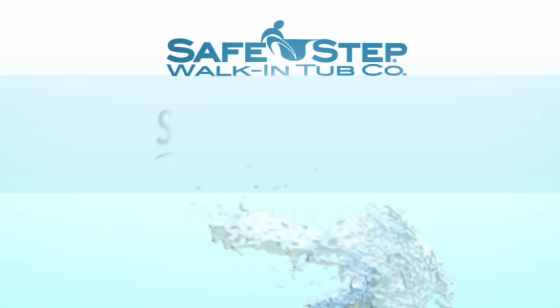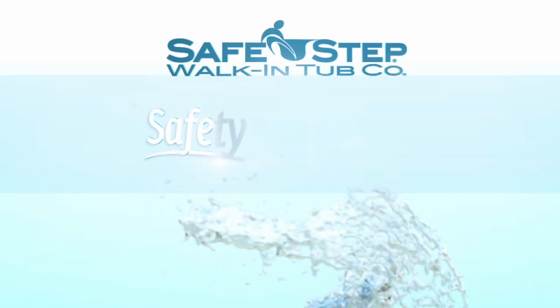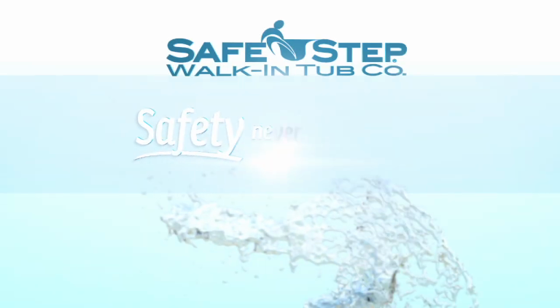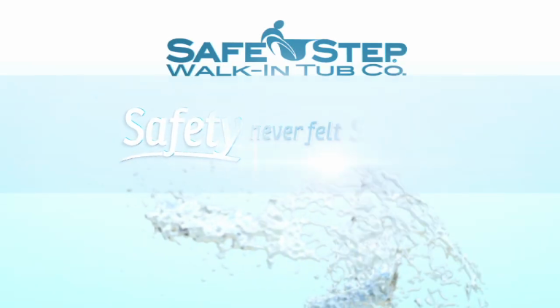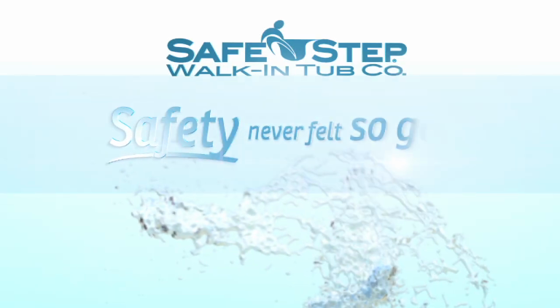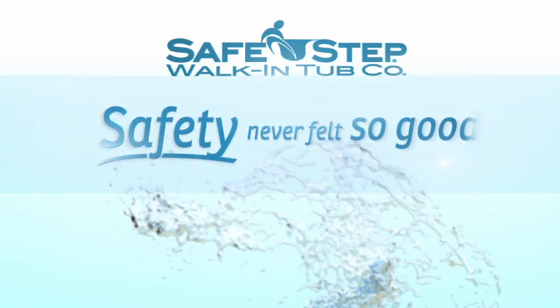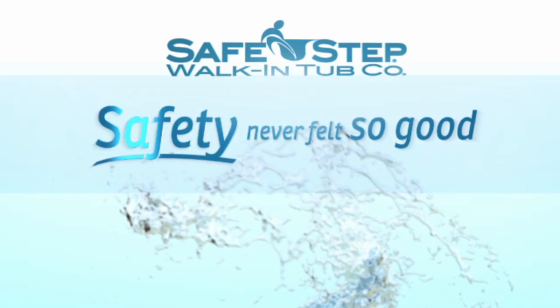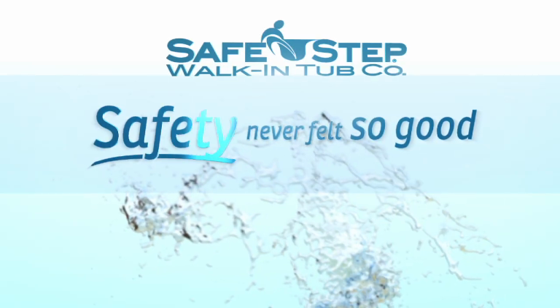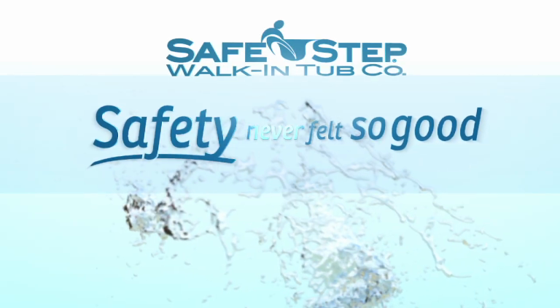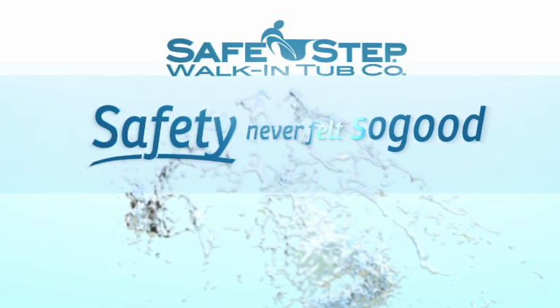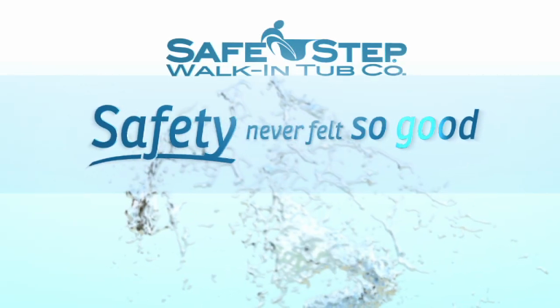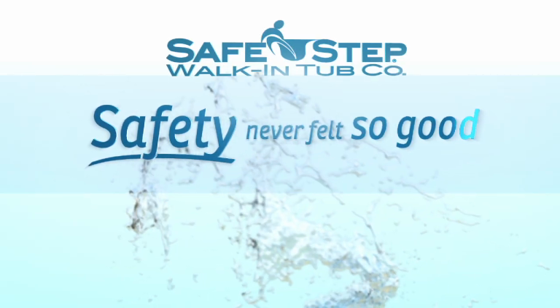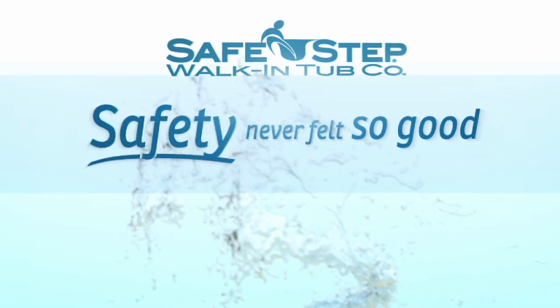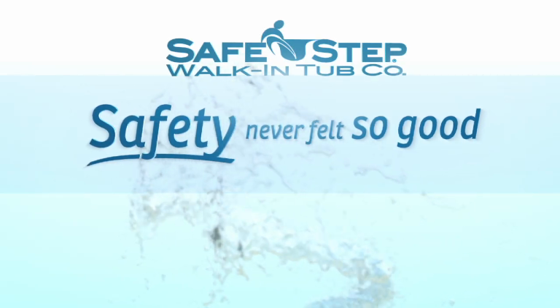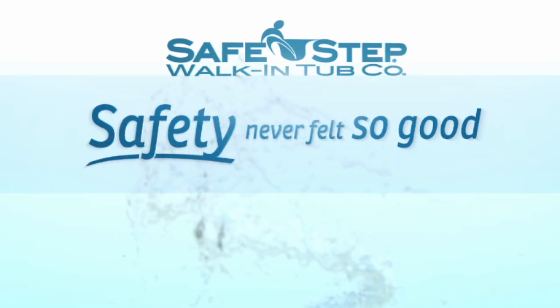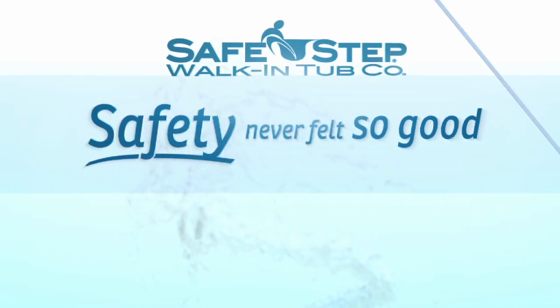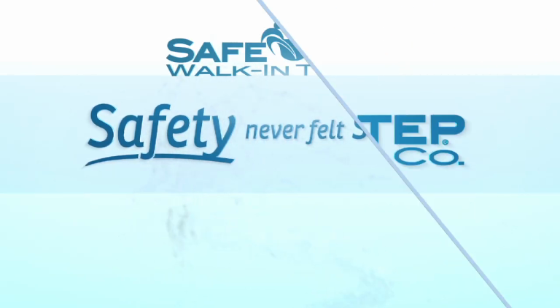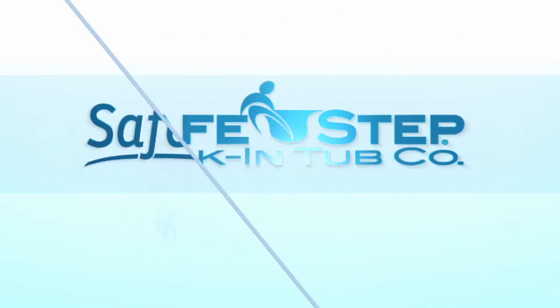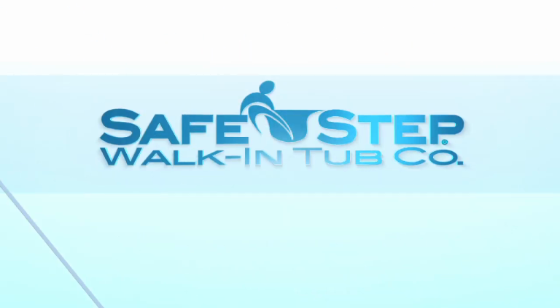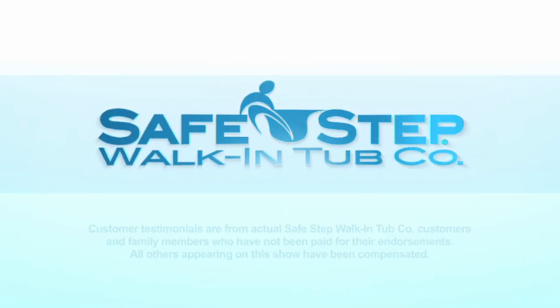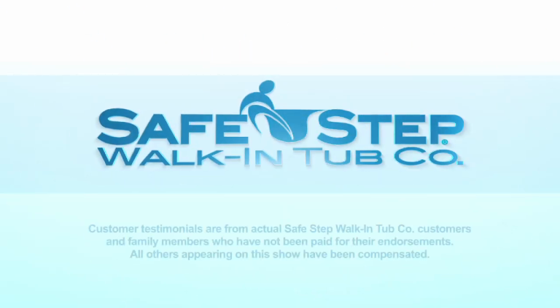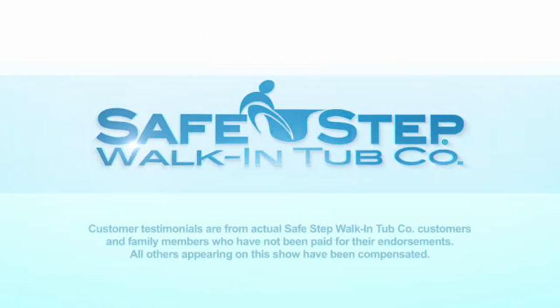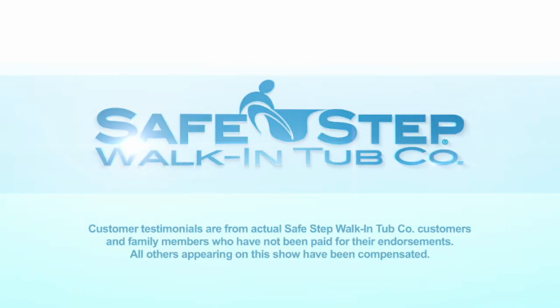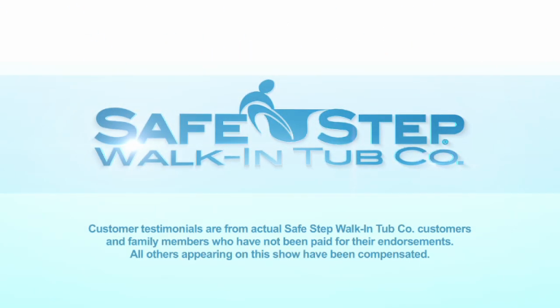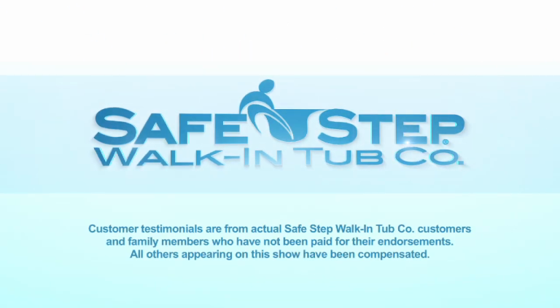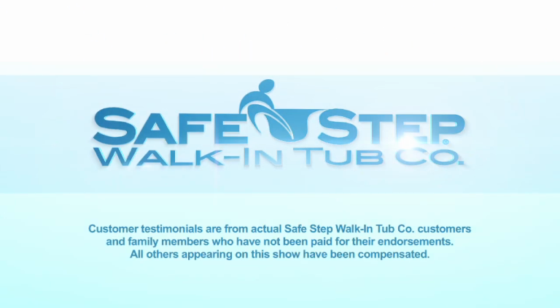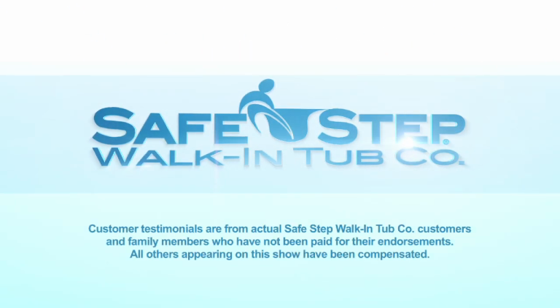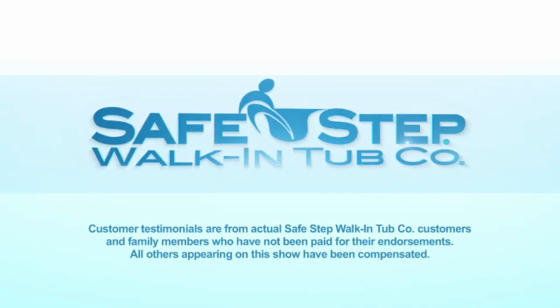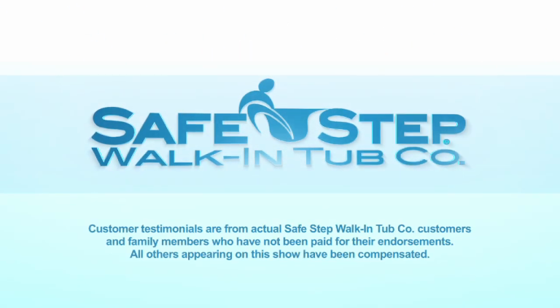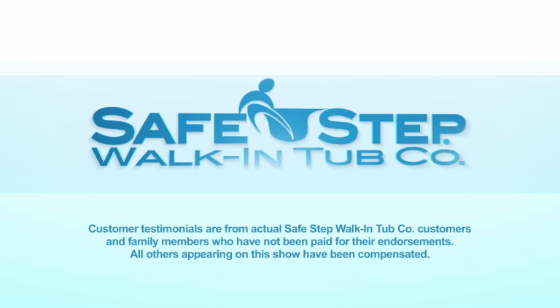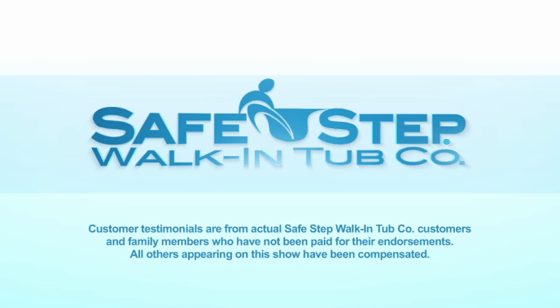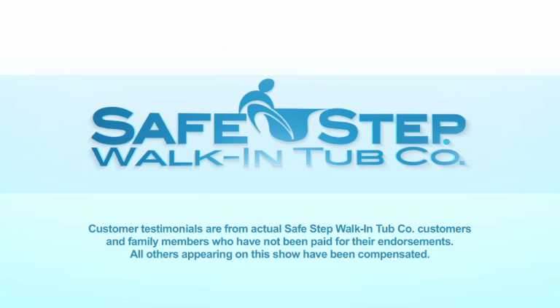Safety Never Felt So Good is a paid program sponsored by the Safe Step Walk-In Tub Company.